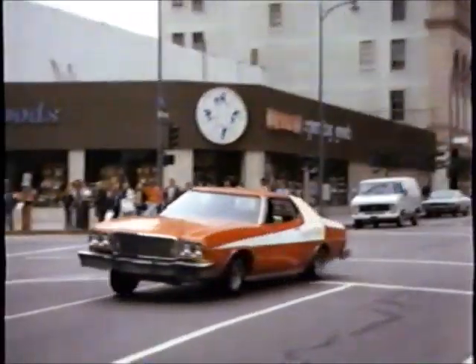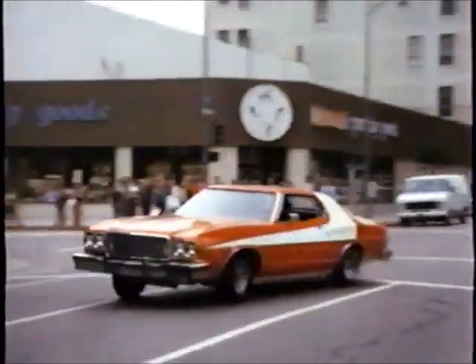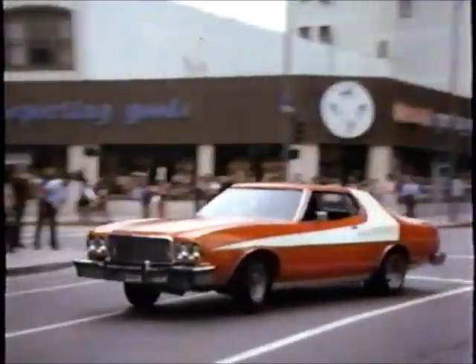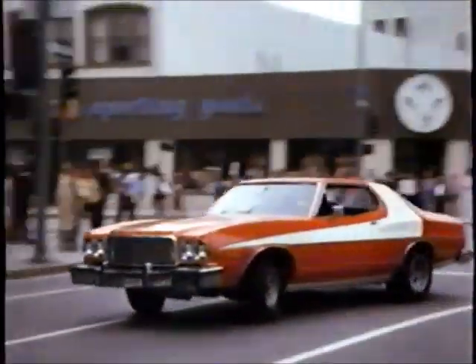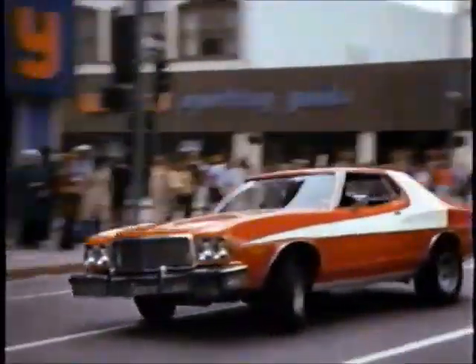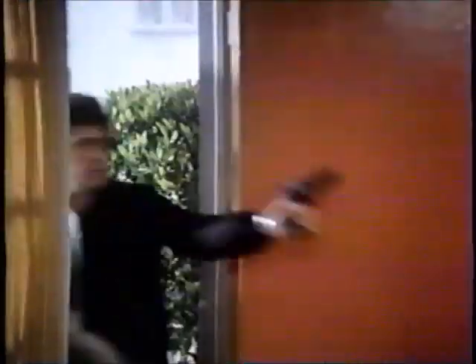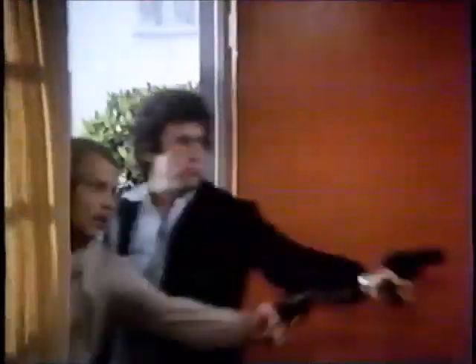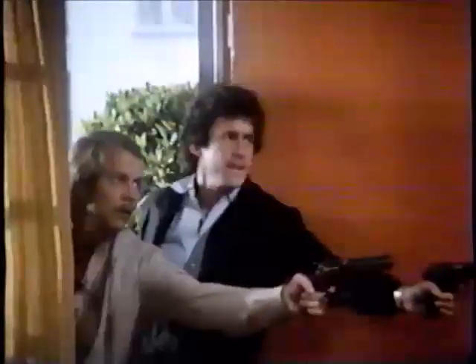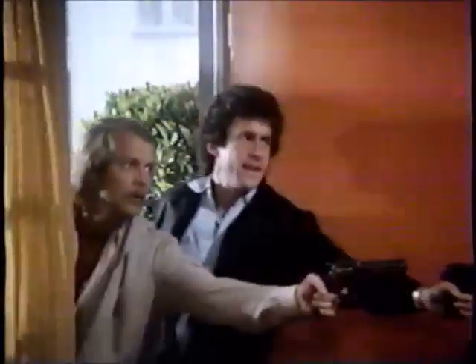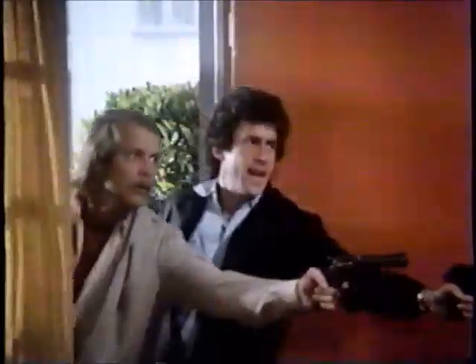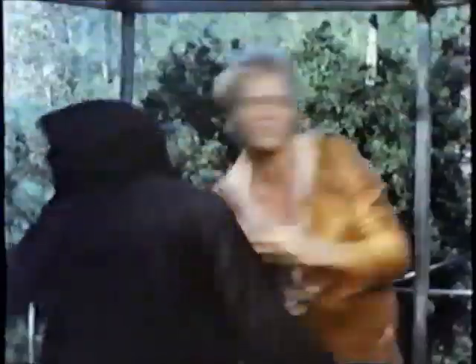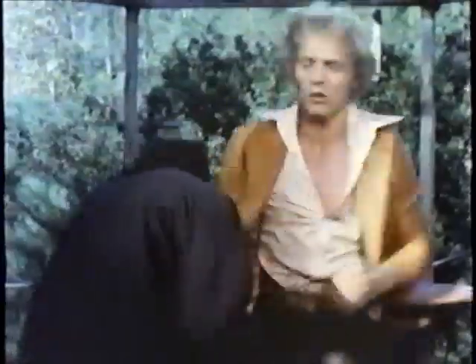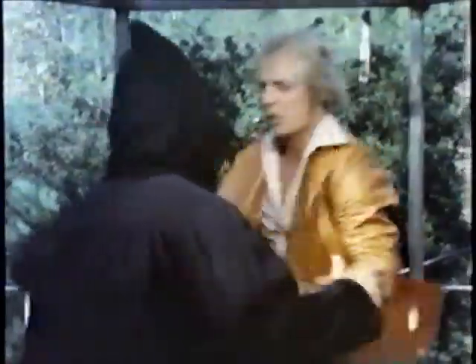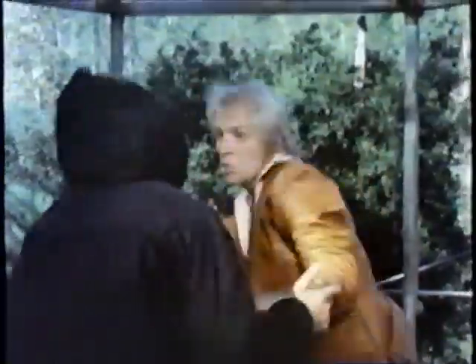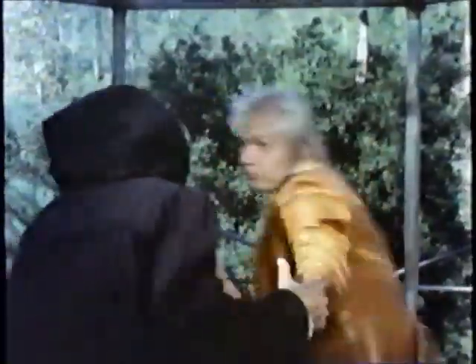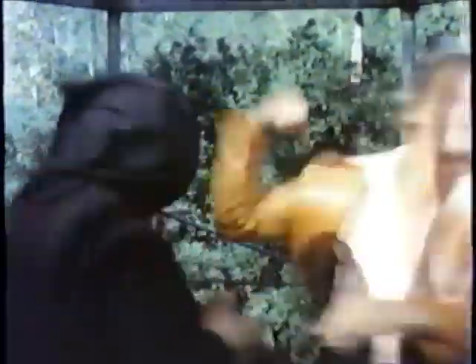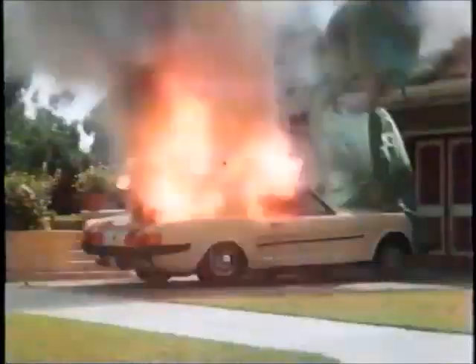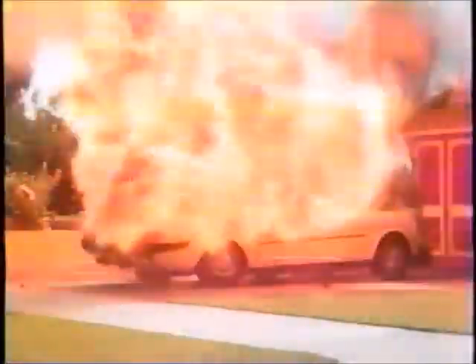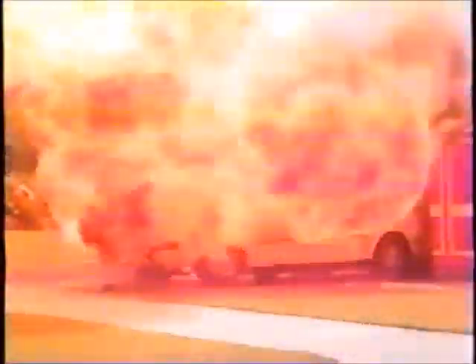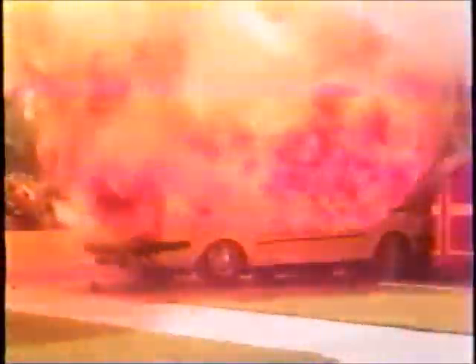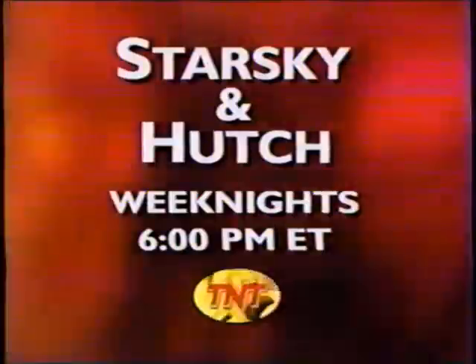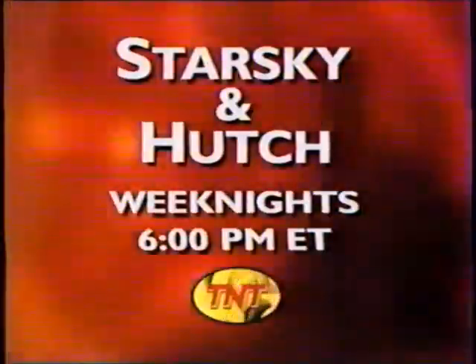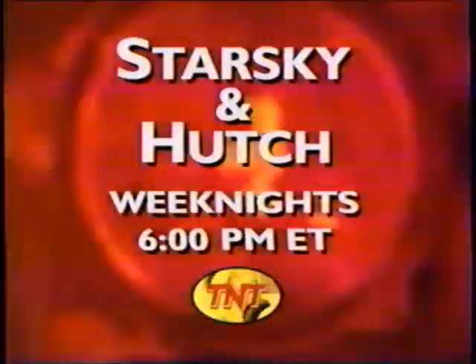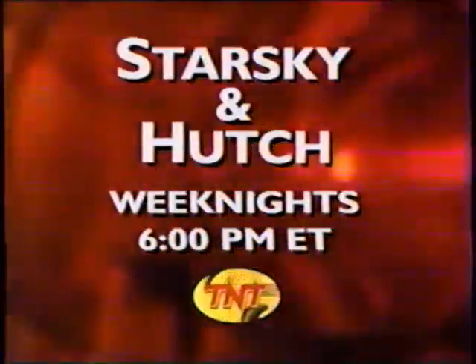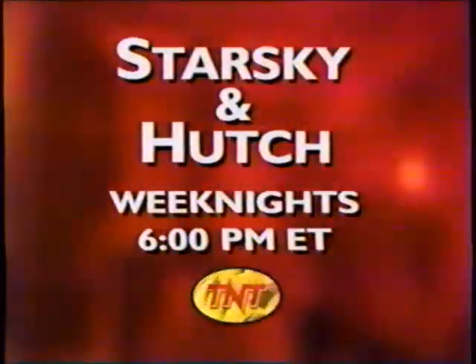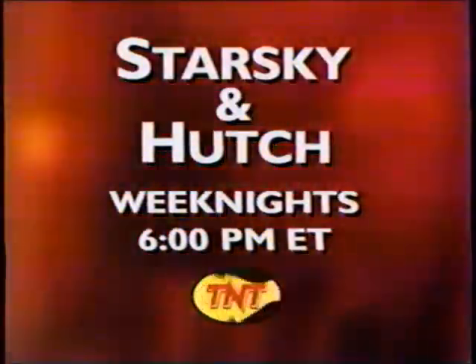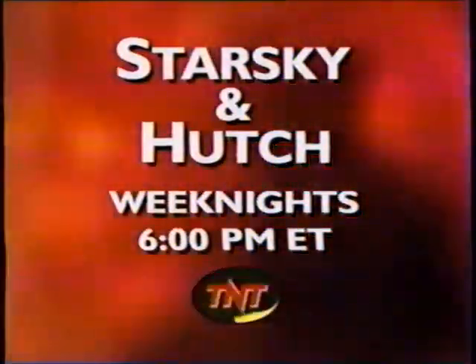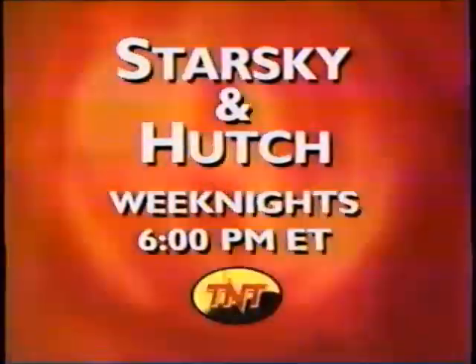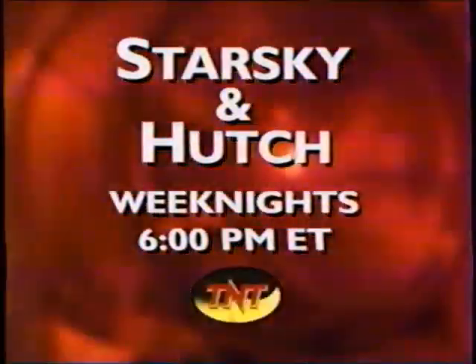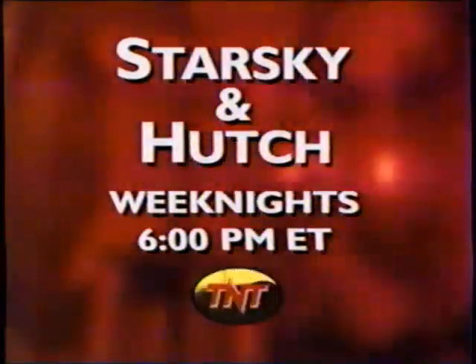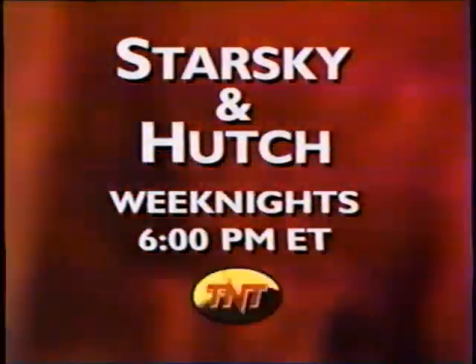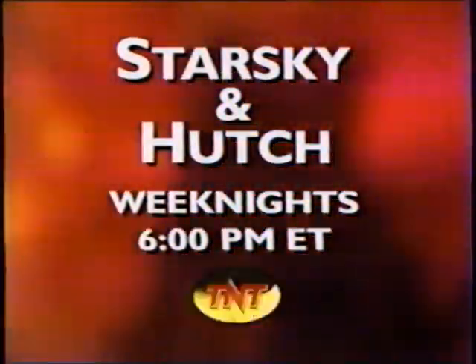Starsky and Hutch are back — all over TNT's case every single weeknight at 6.